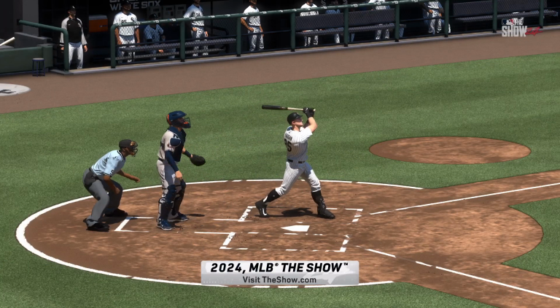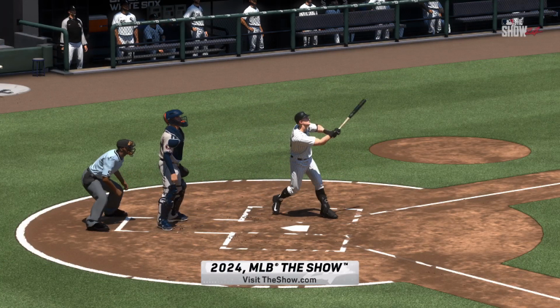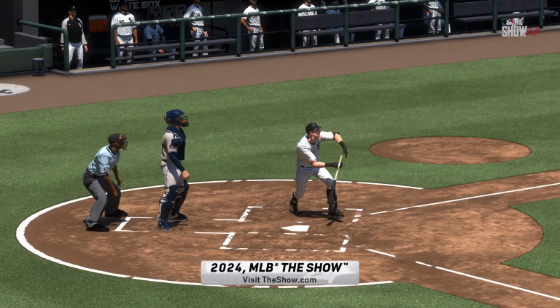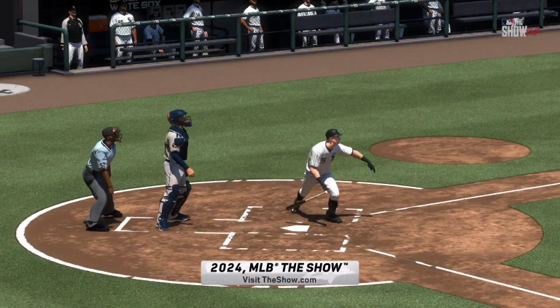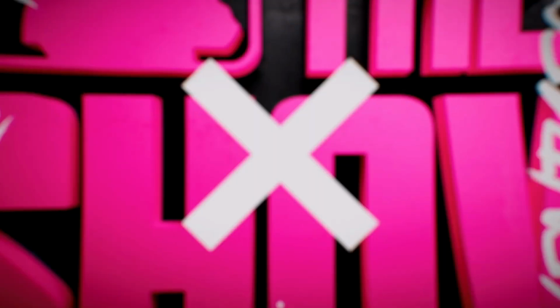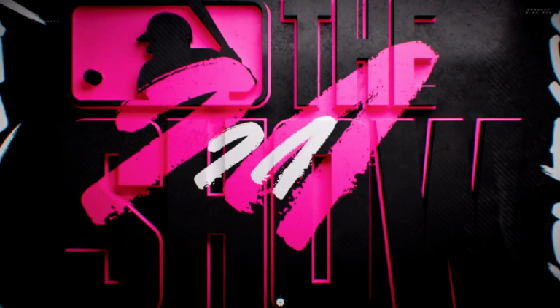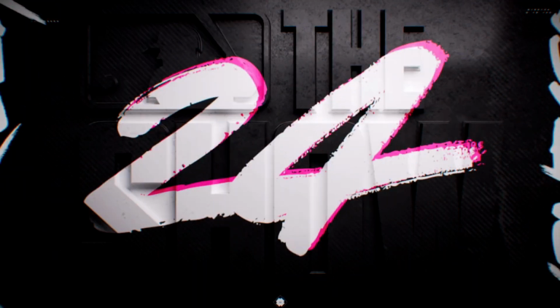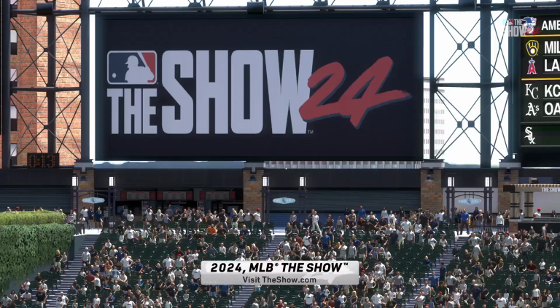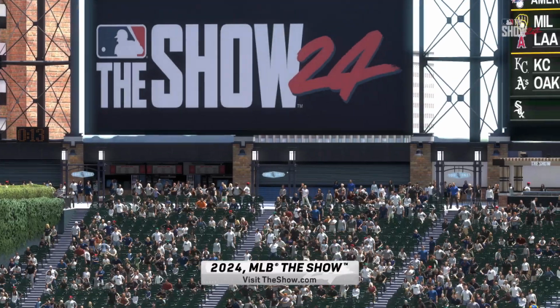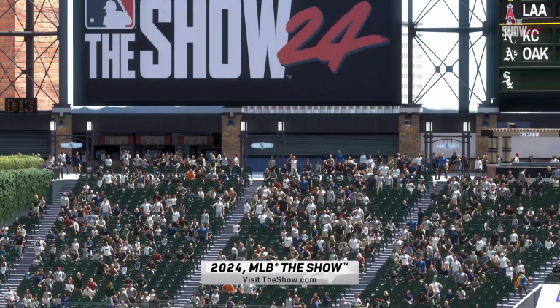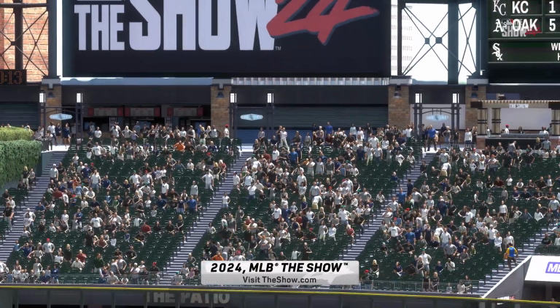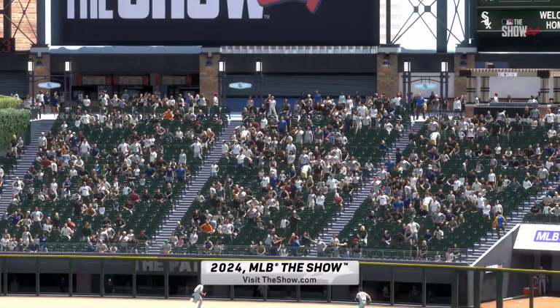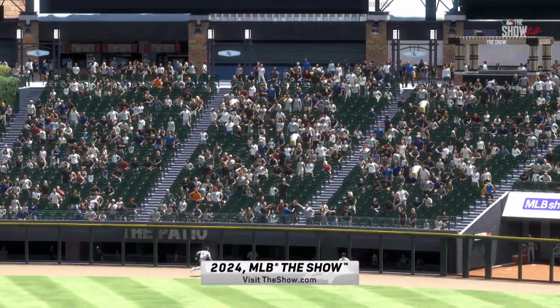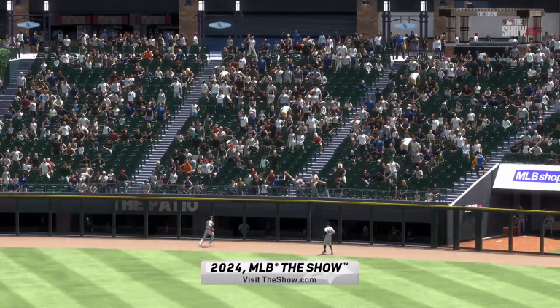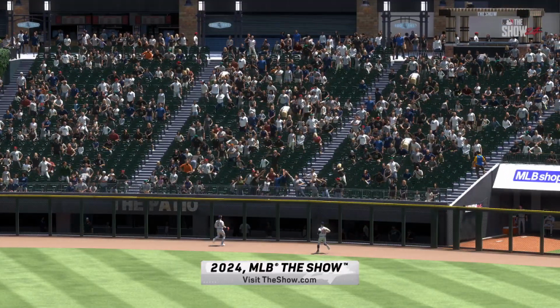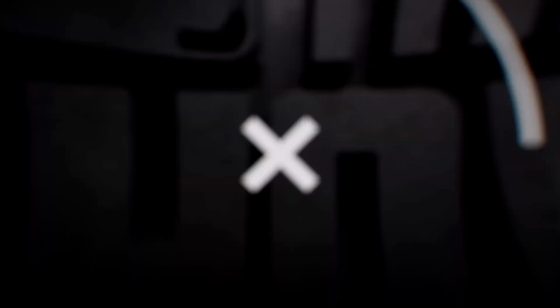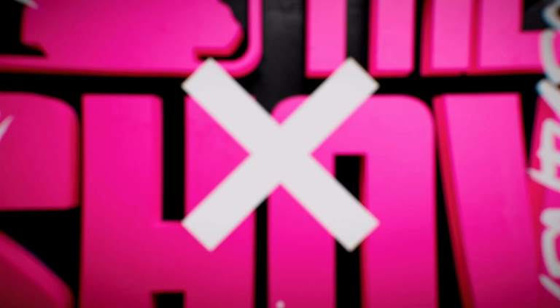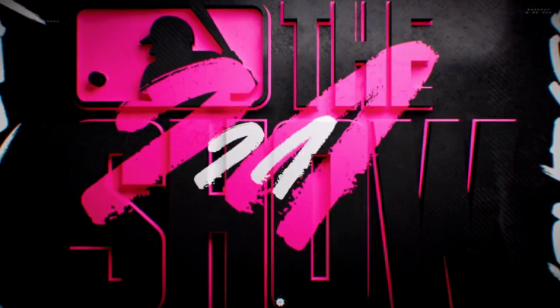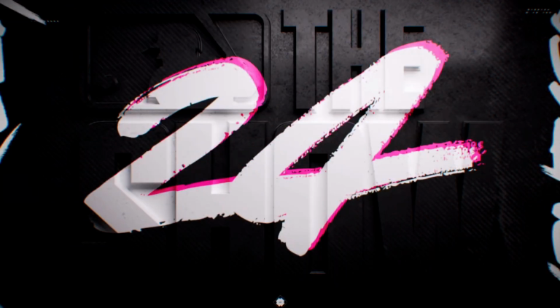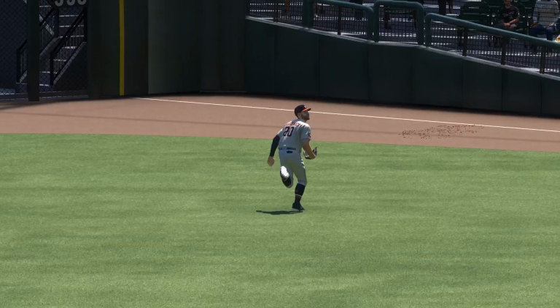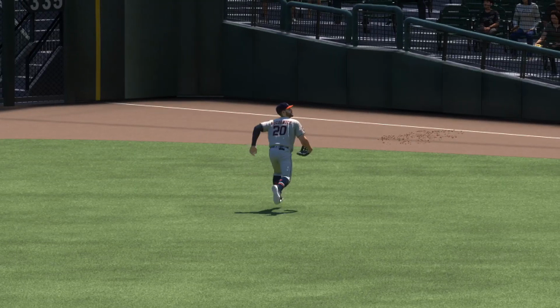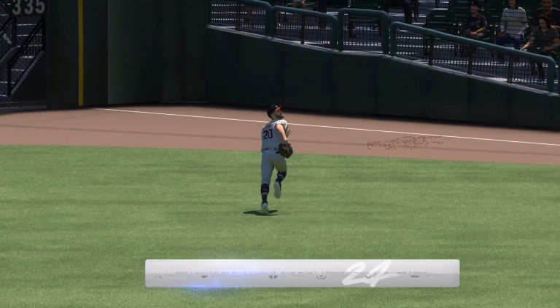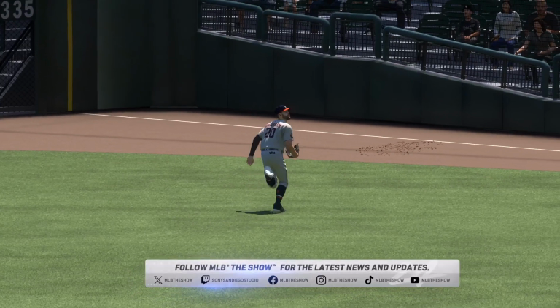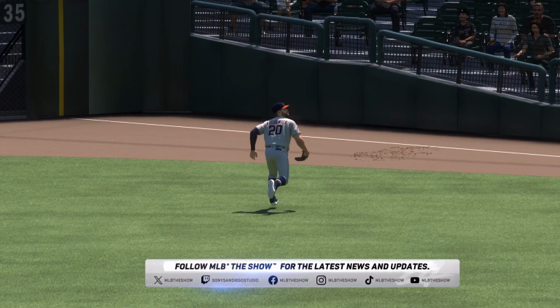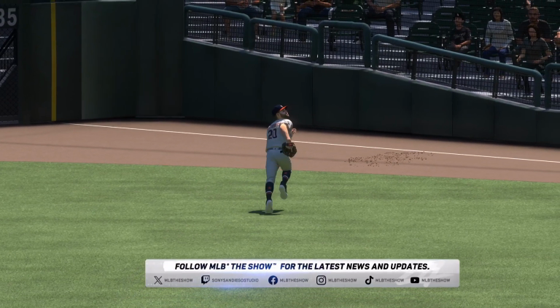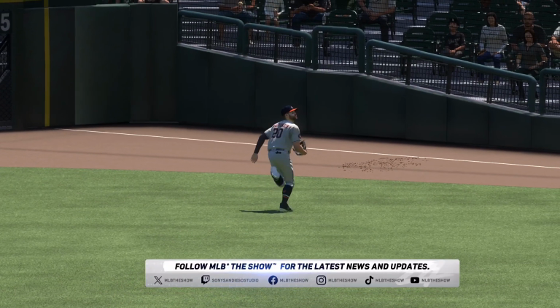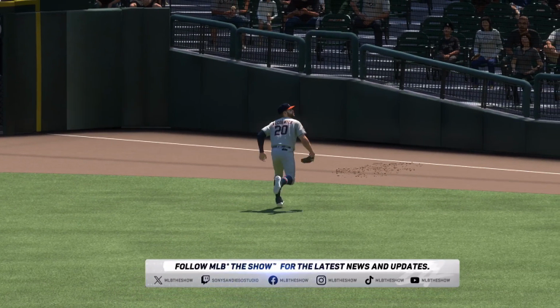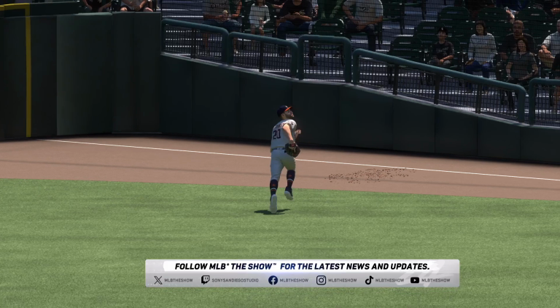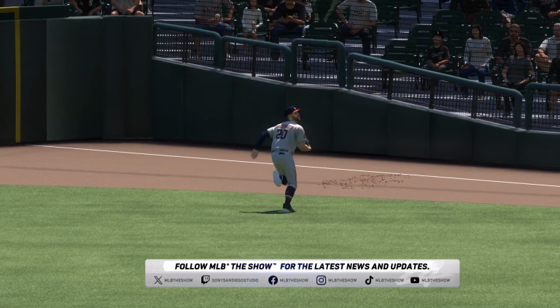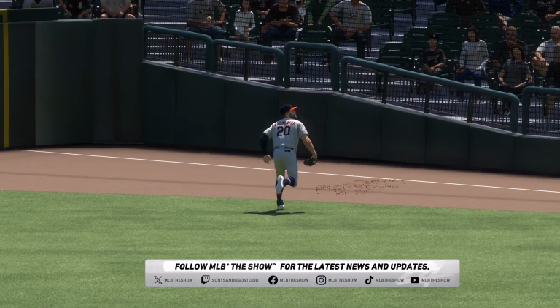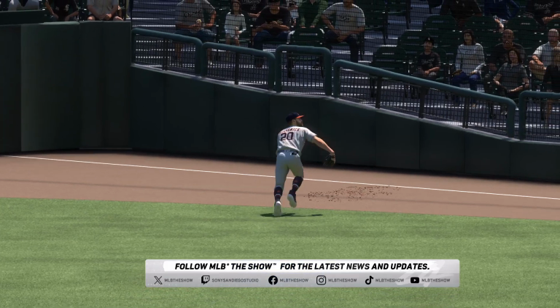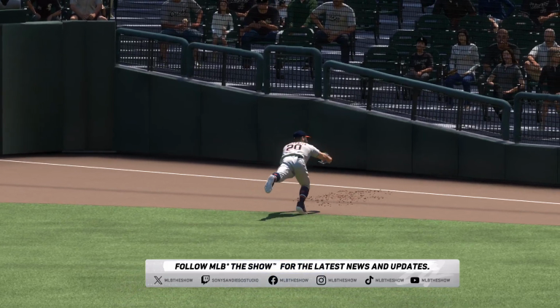For Chris Singleton and our entire crew here at MLB The Show, thanks for stopping by. I'm John Shambi — talk to you soon.